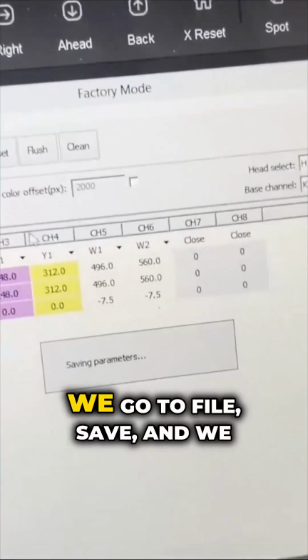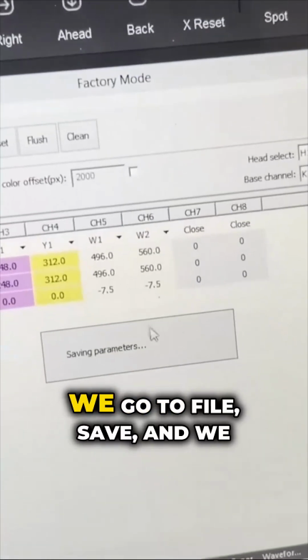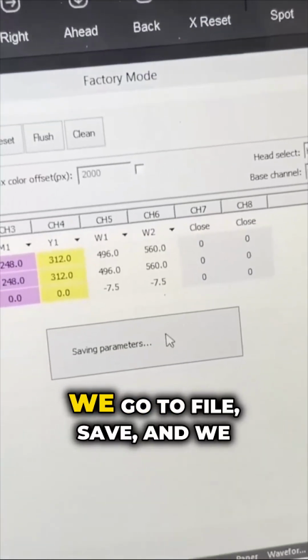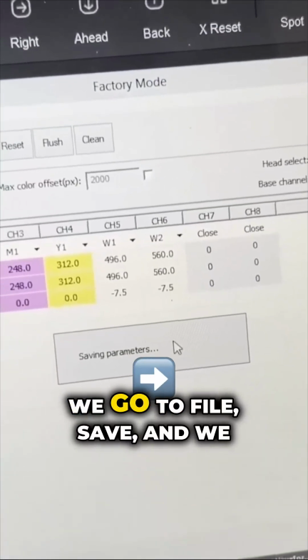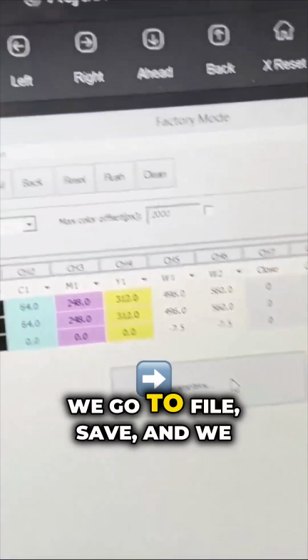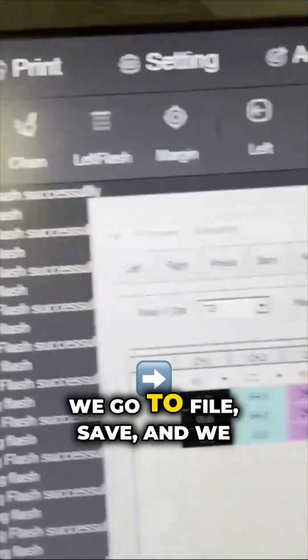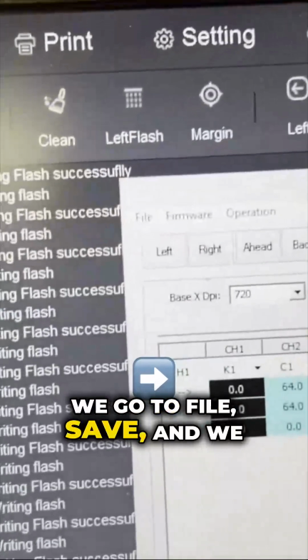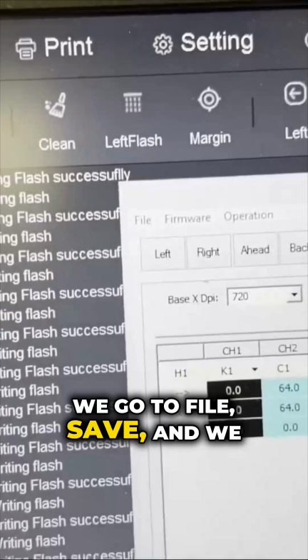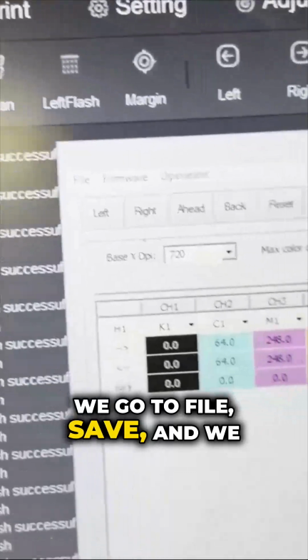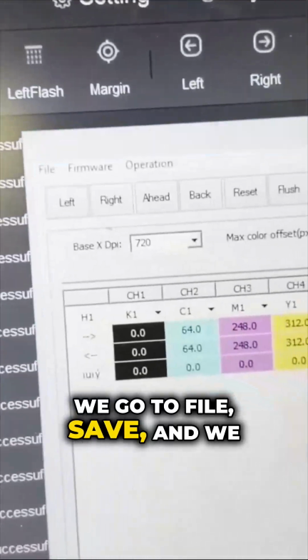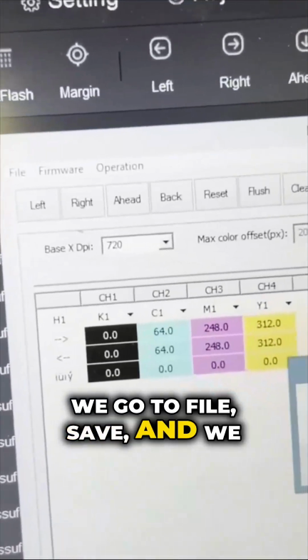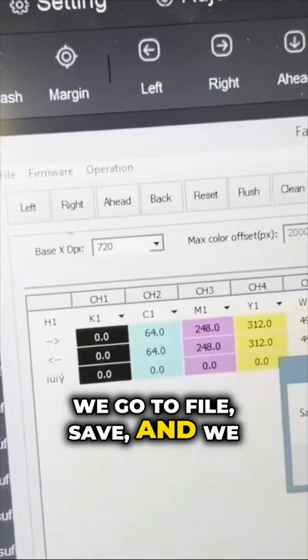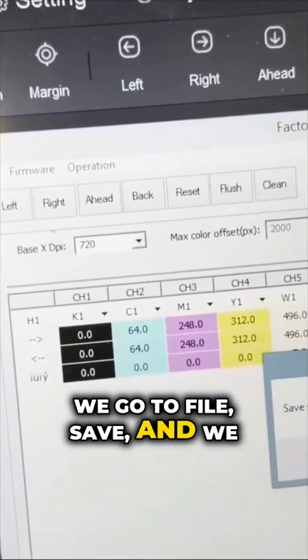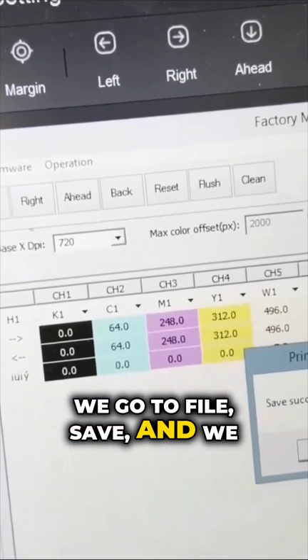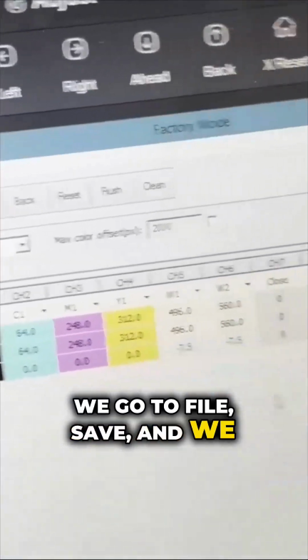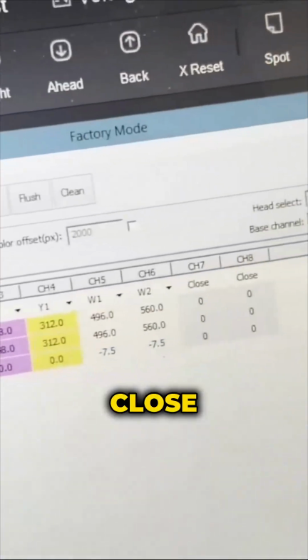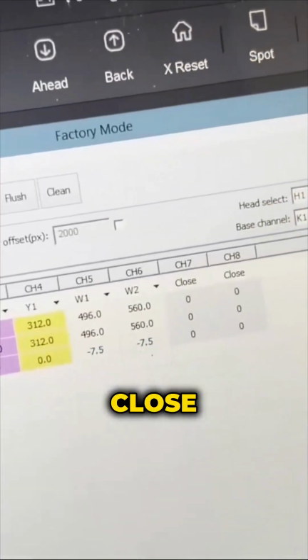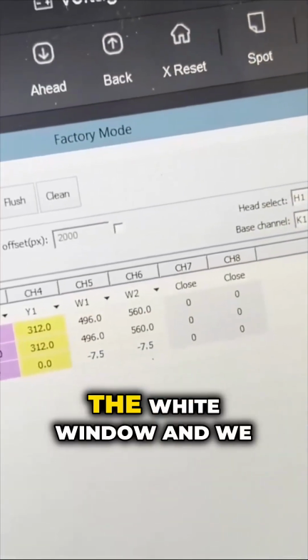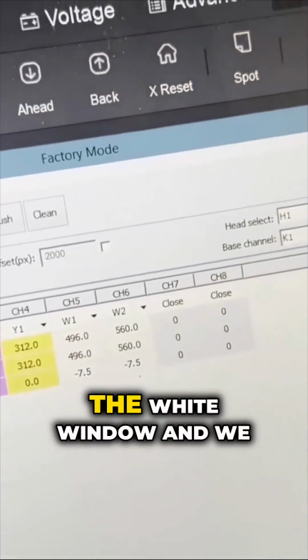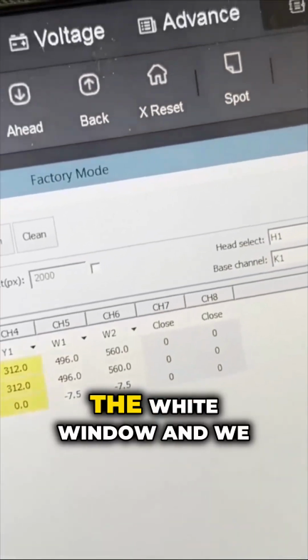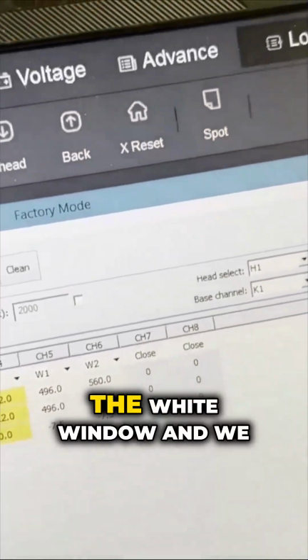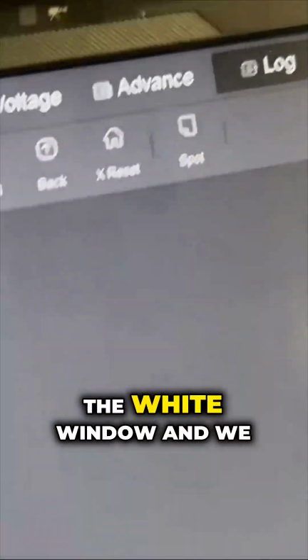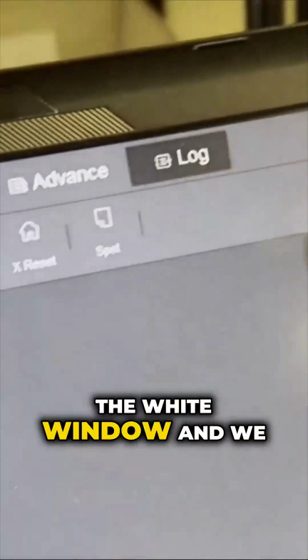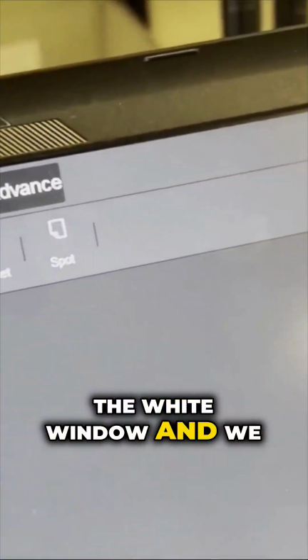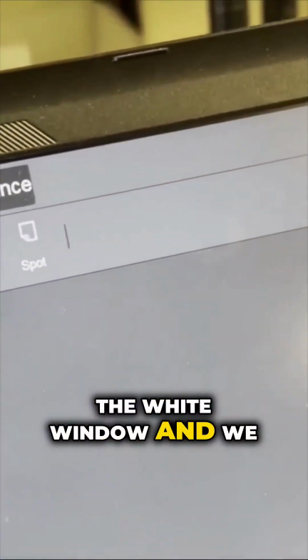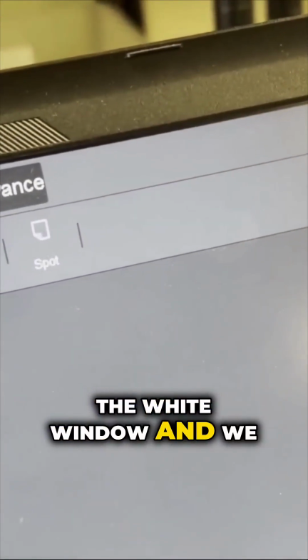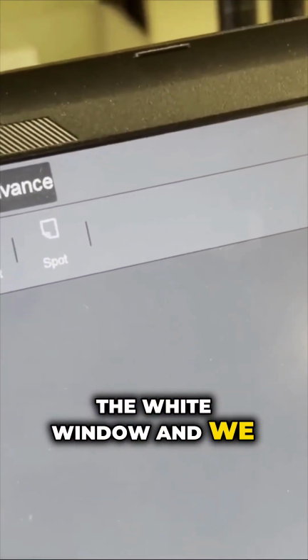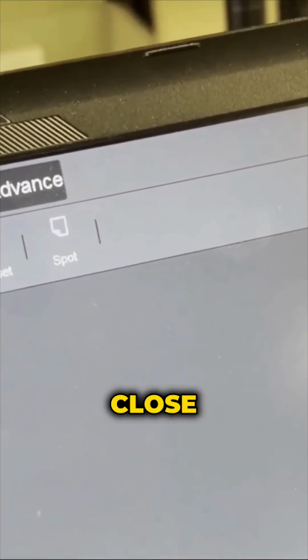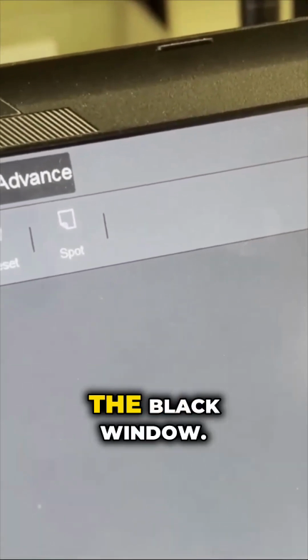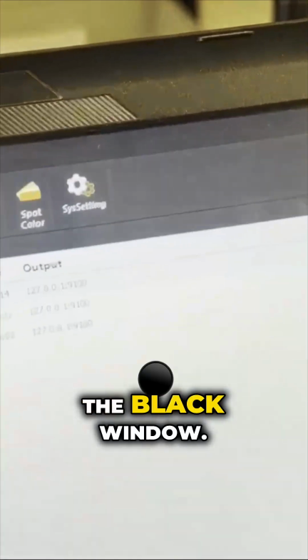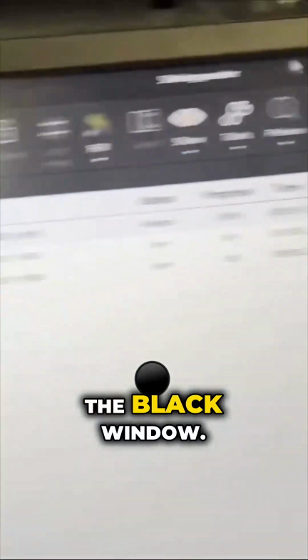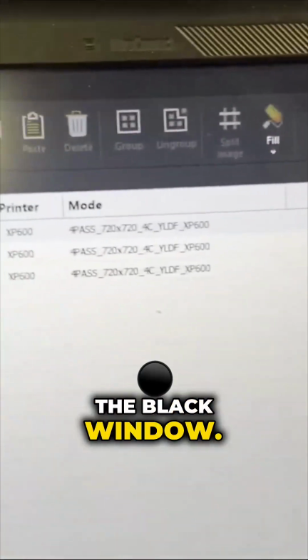We go to File, Save, and we close the white window and we close the black window.